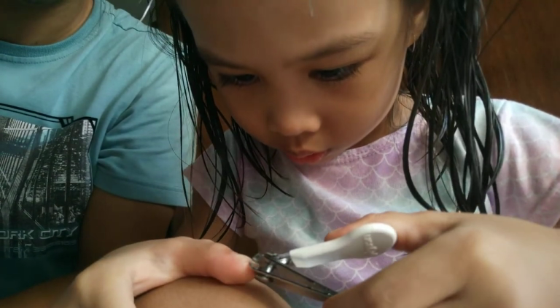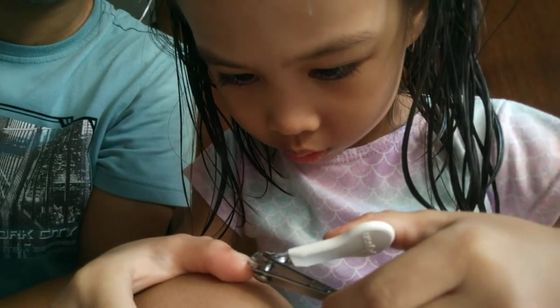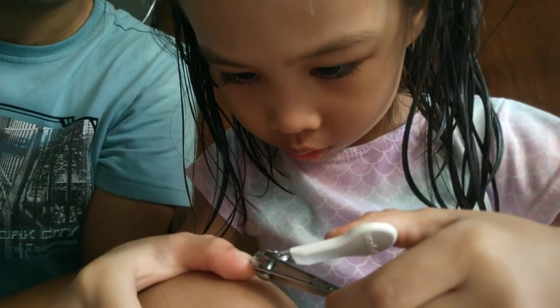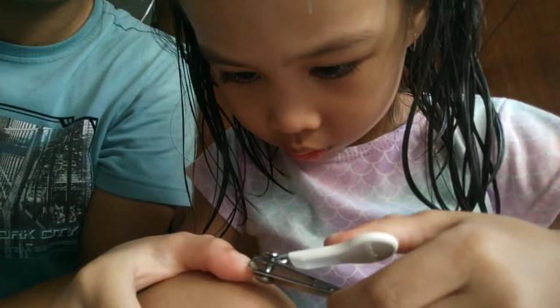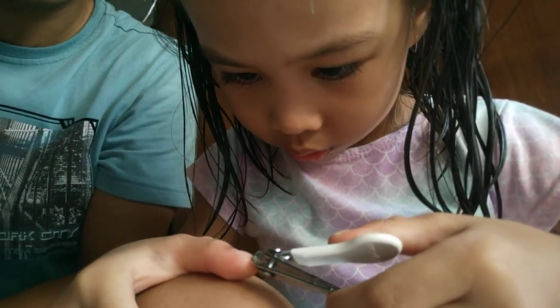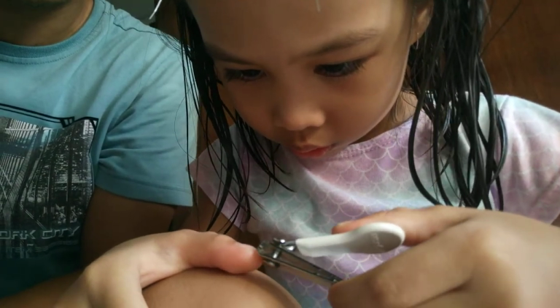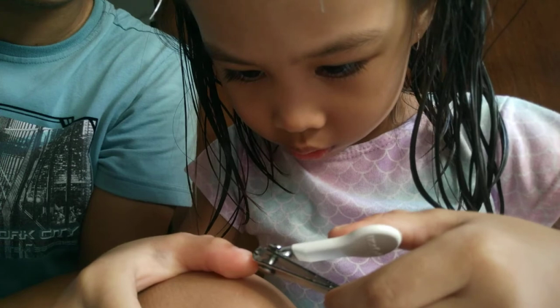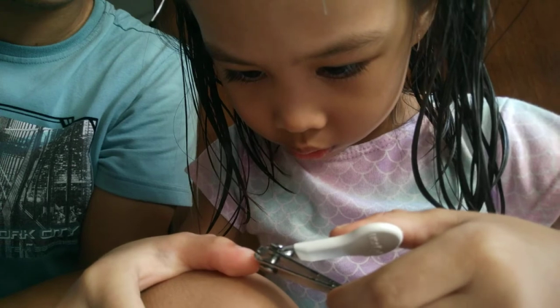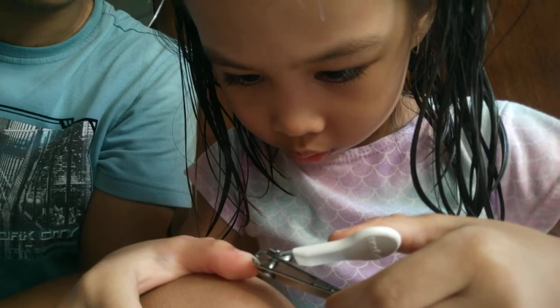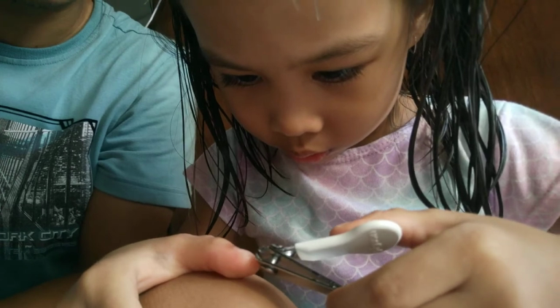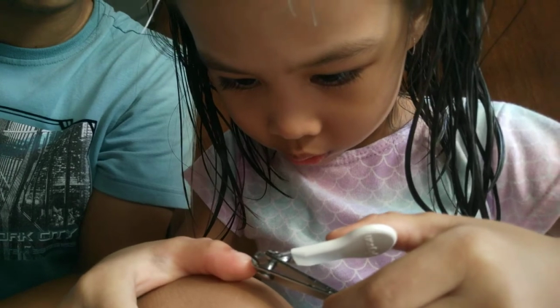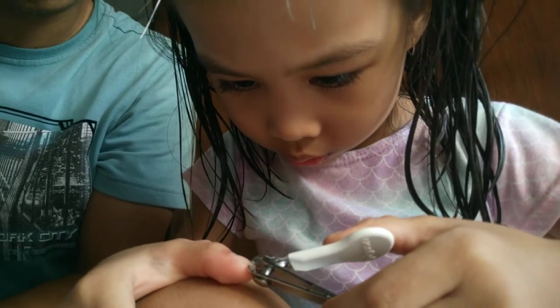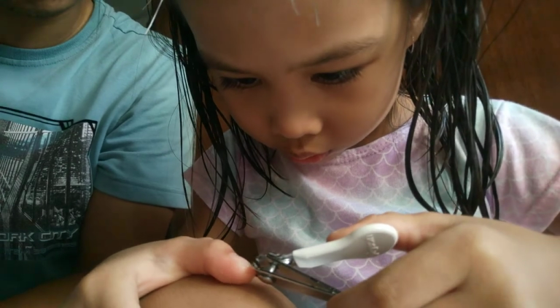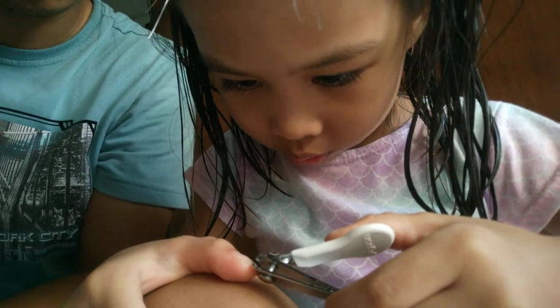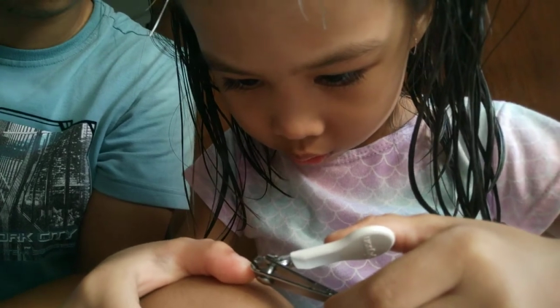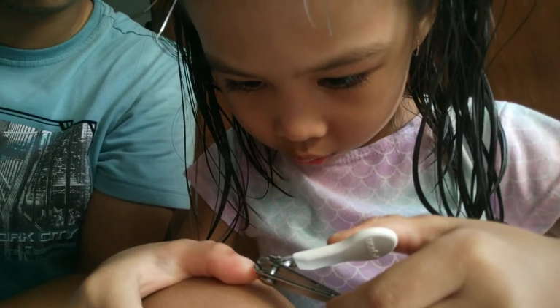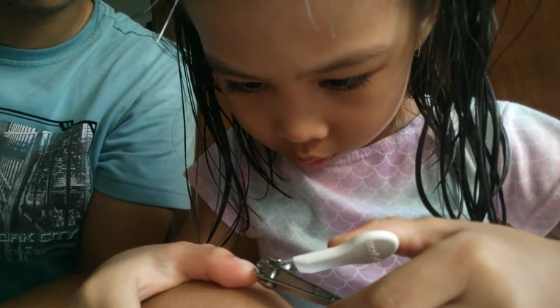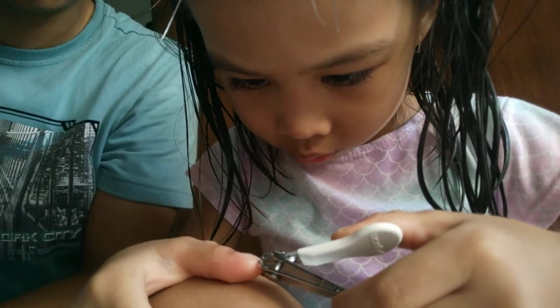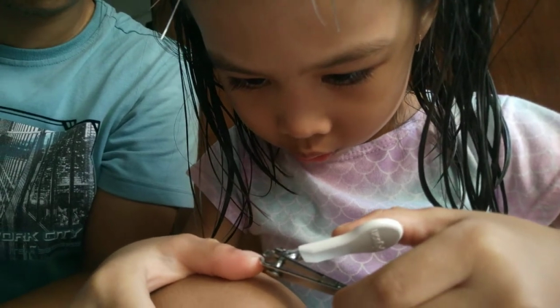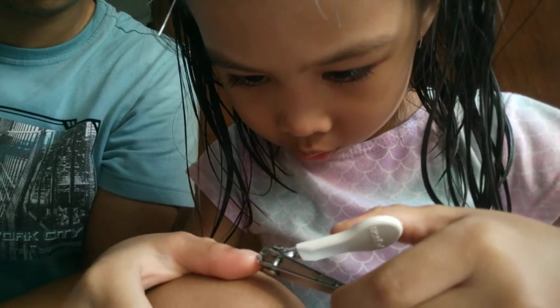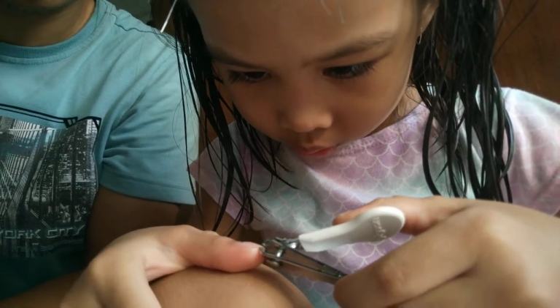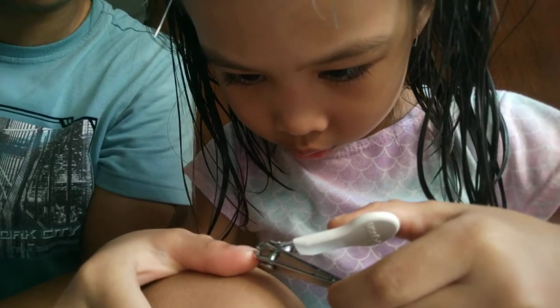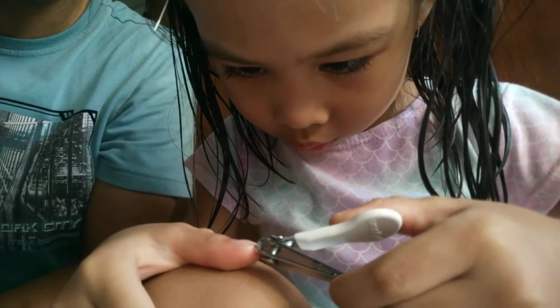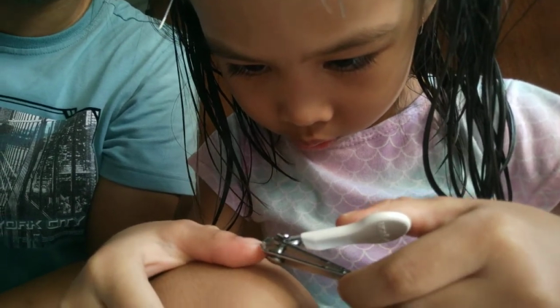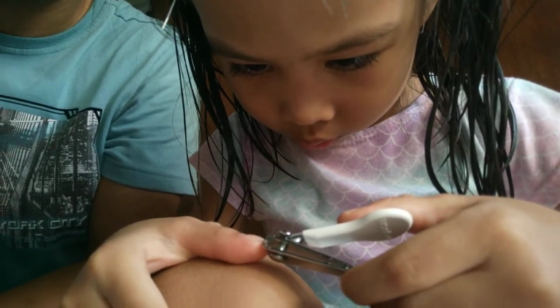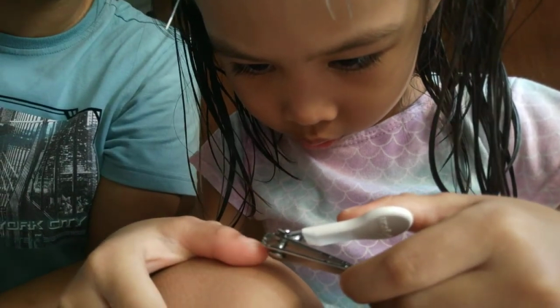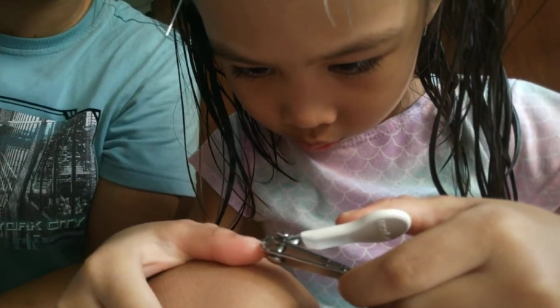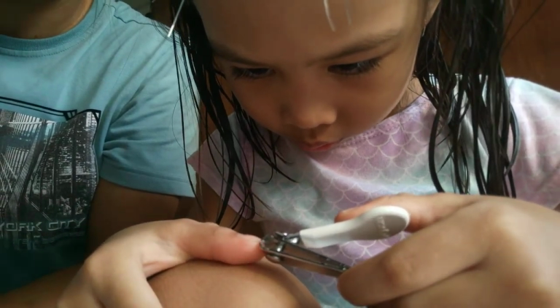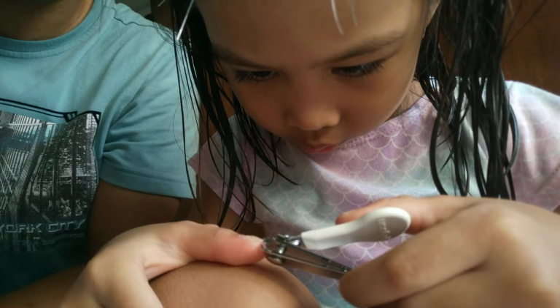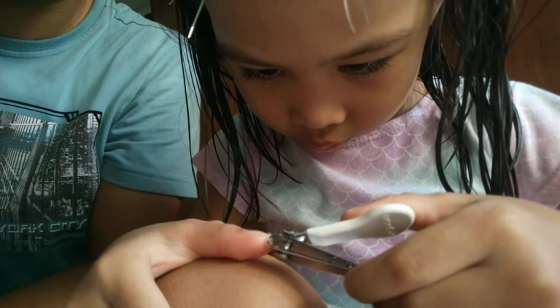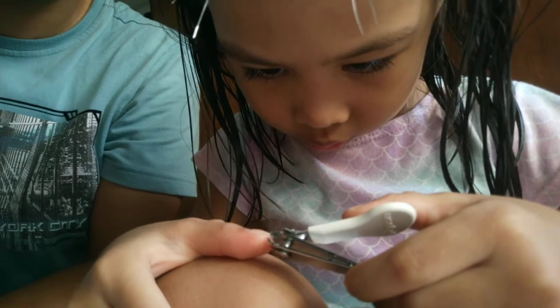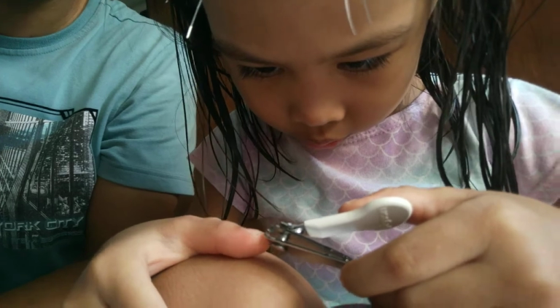Don't cut too deep because it gets hard. It gets hard to press. Okay.